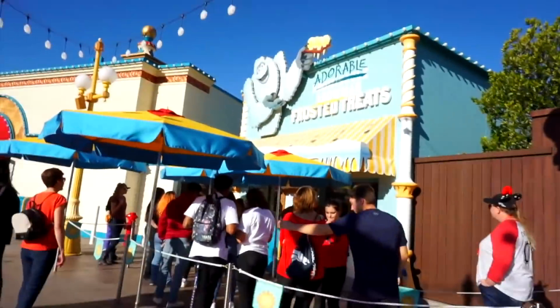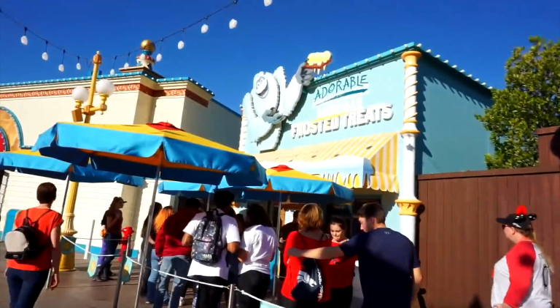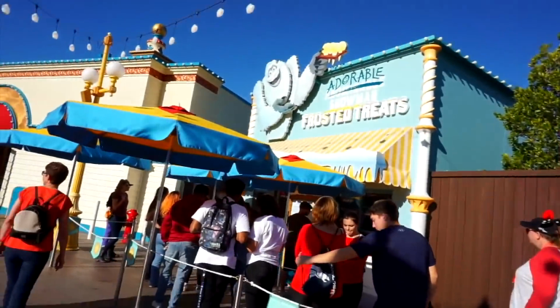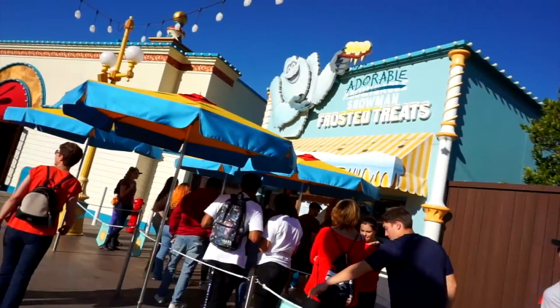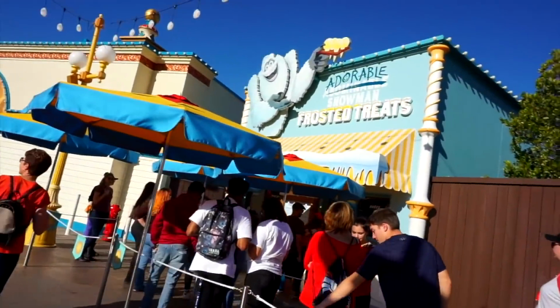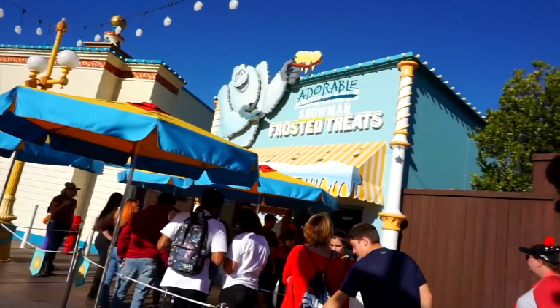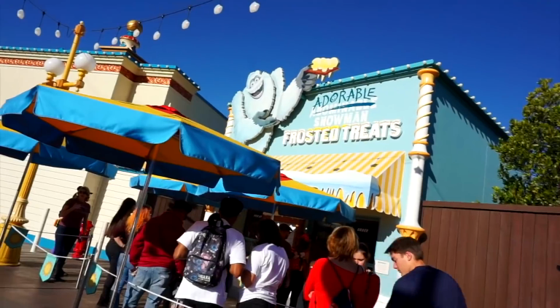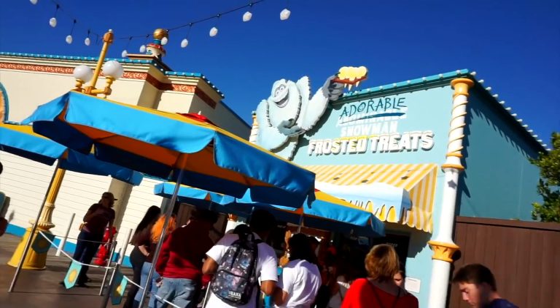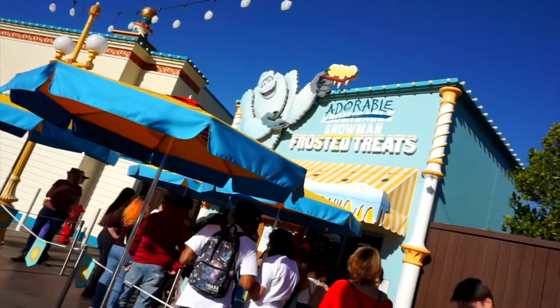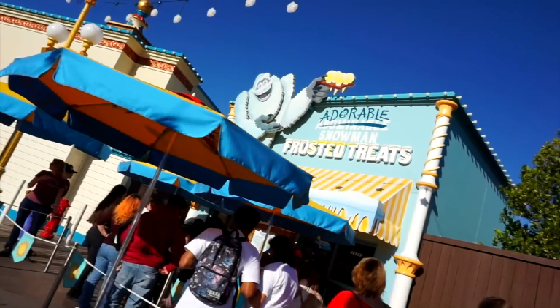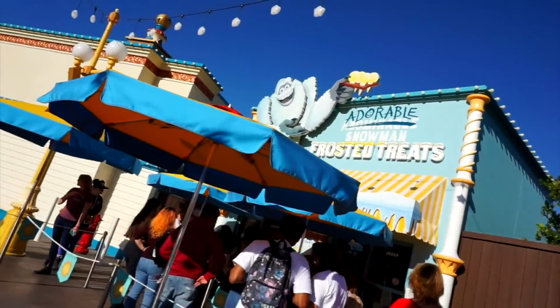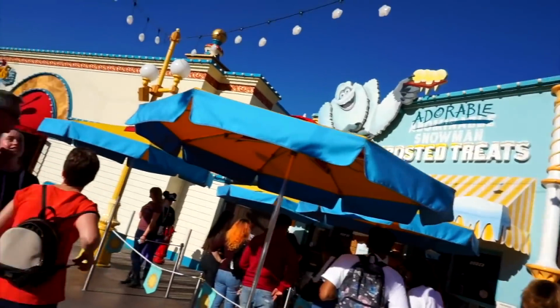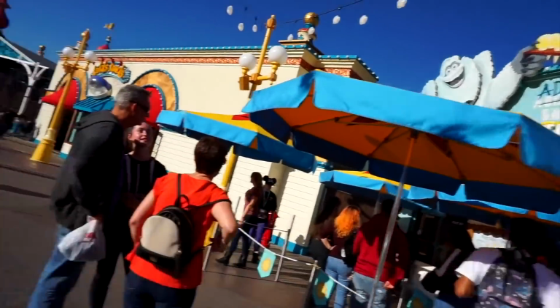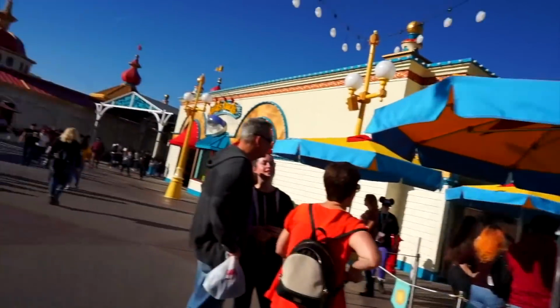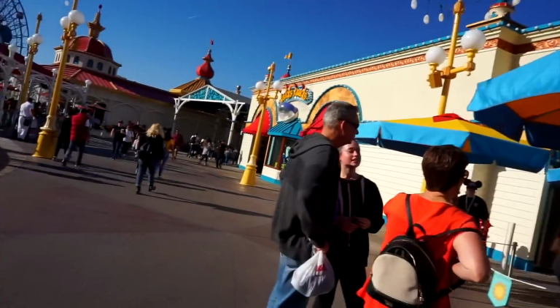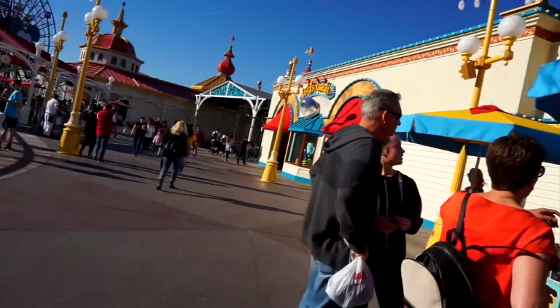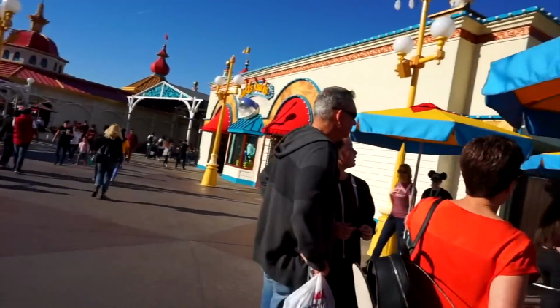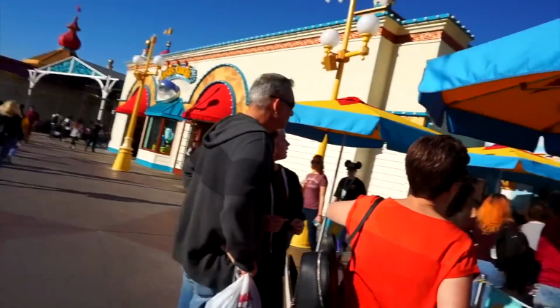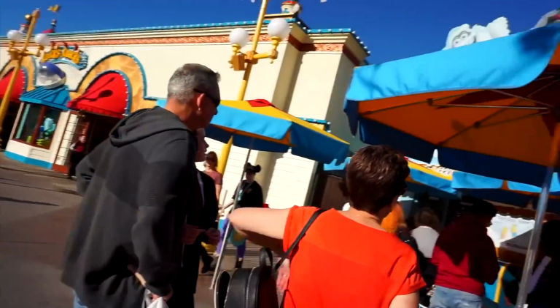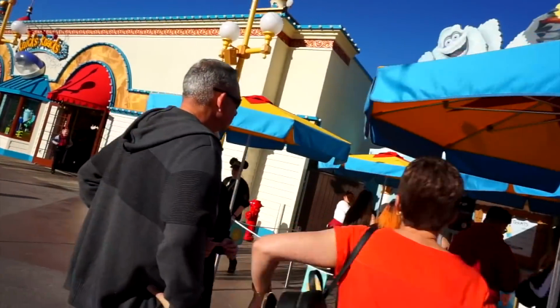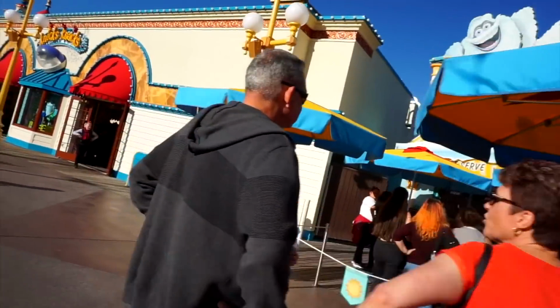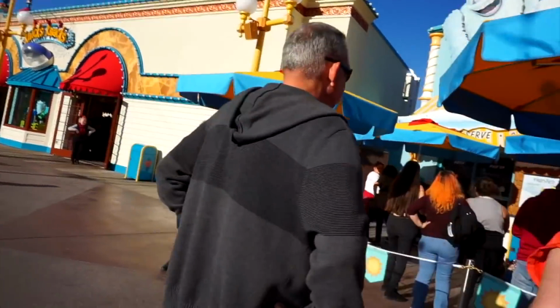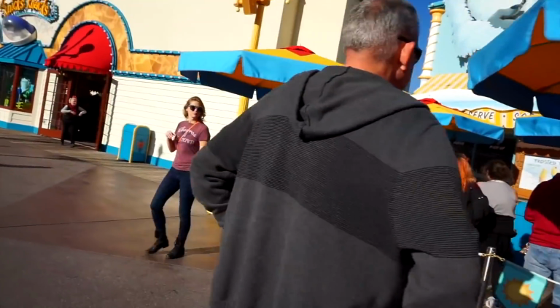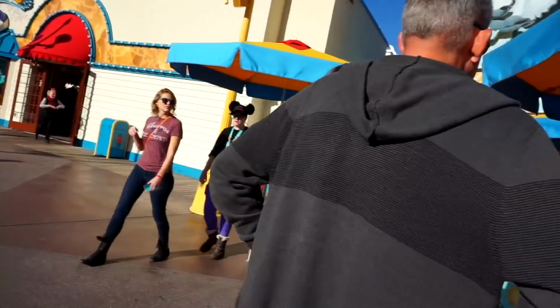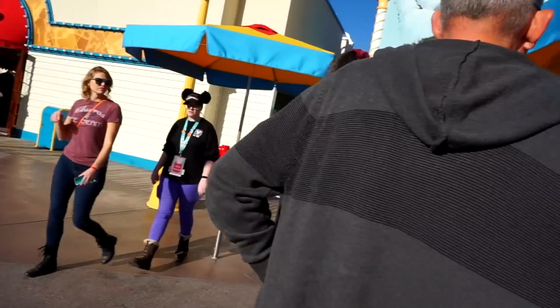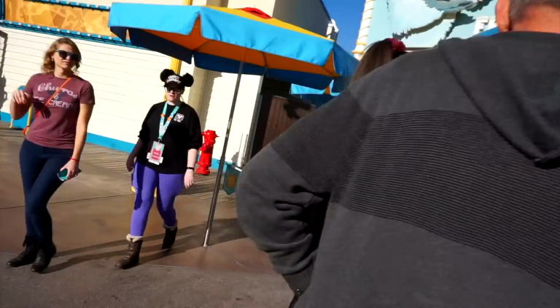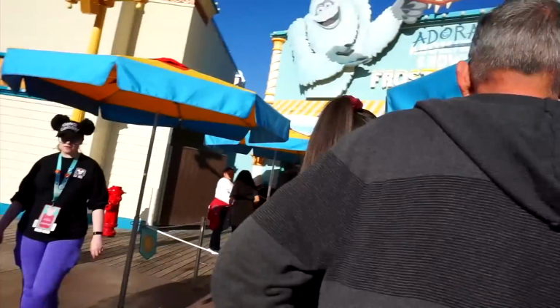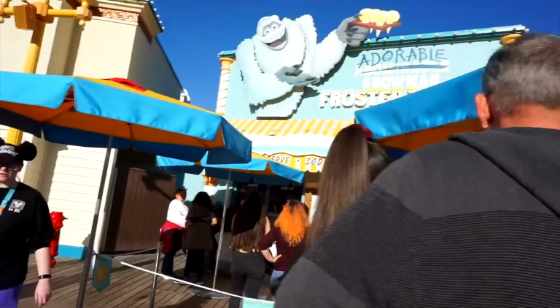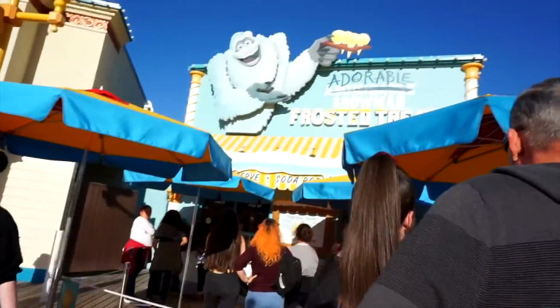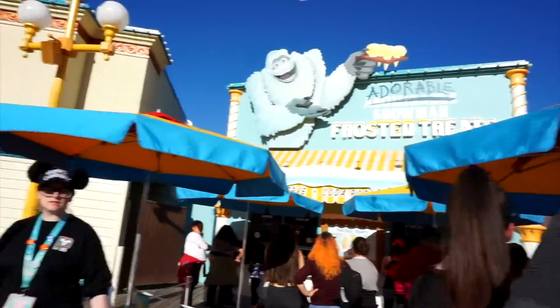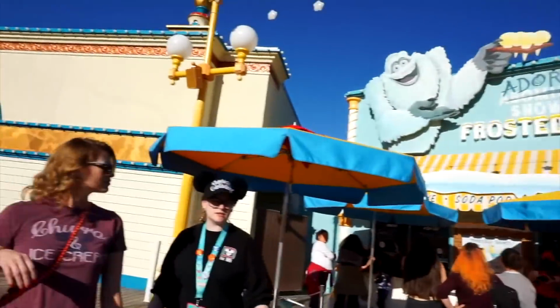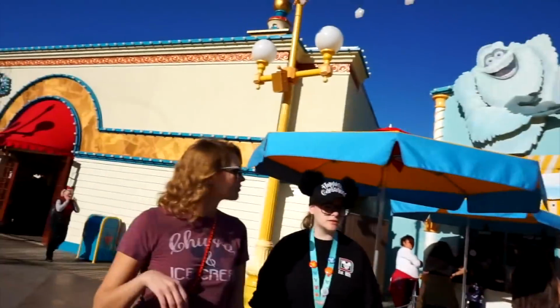Look, it's the abominable snowman! Oh, how cute — this is adorable!